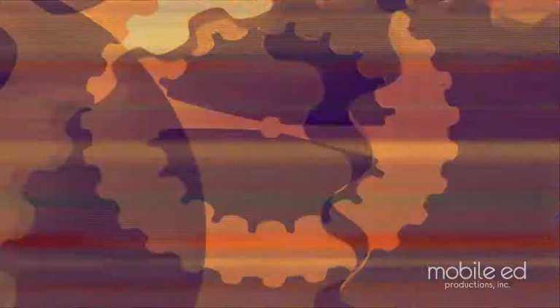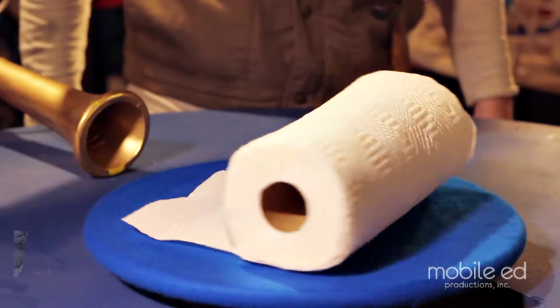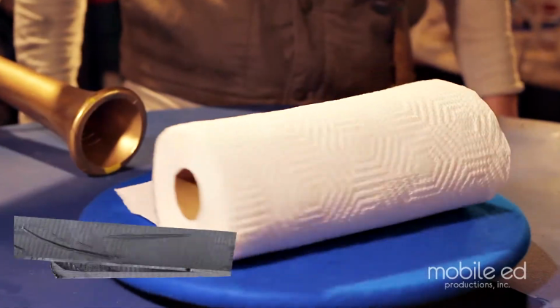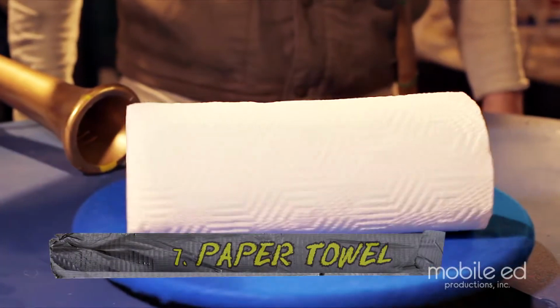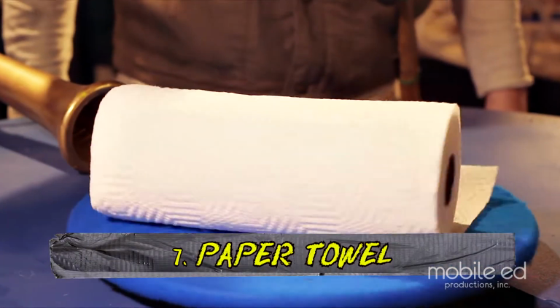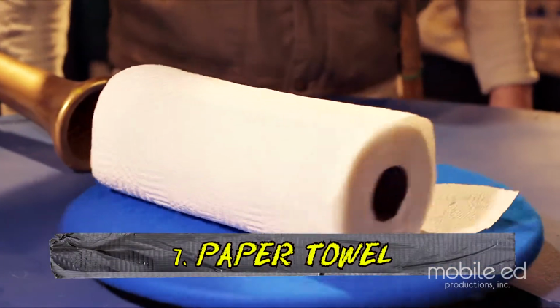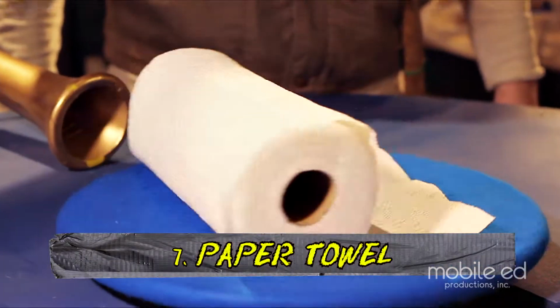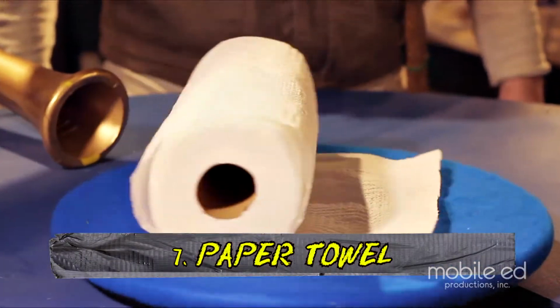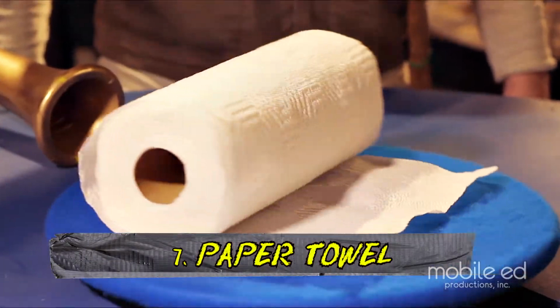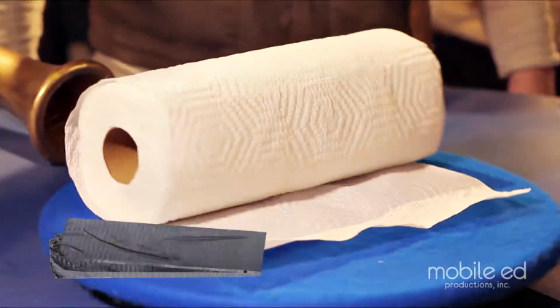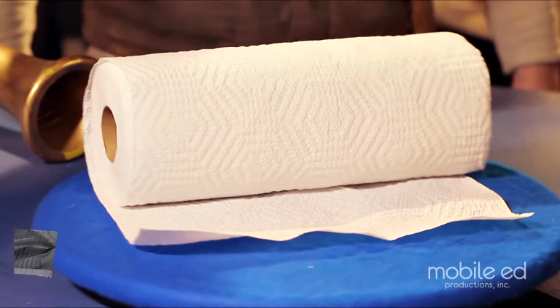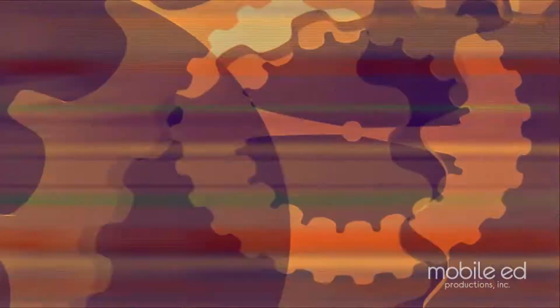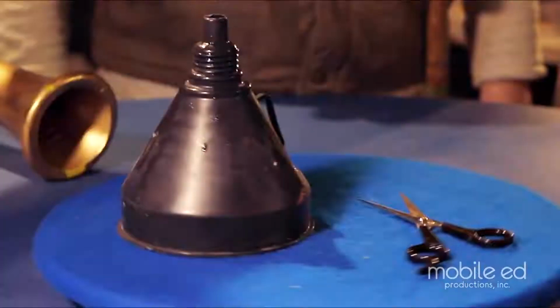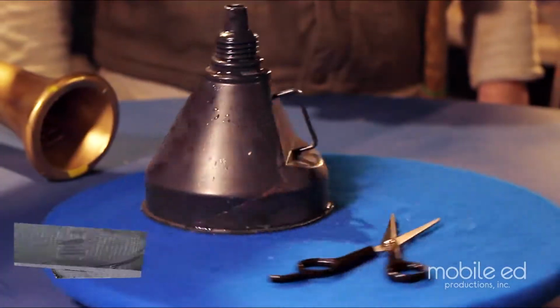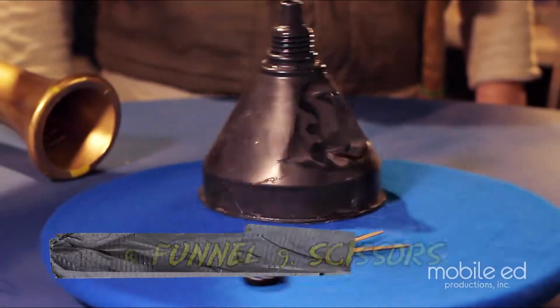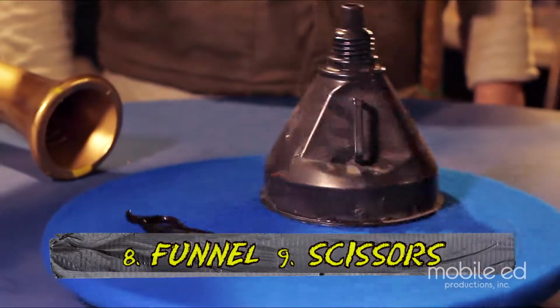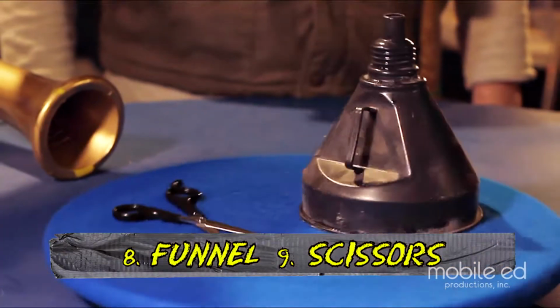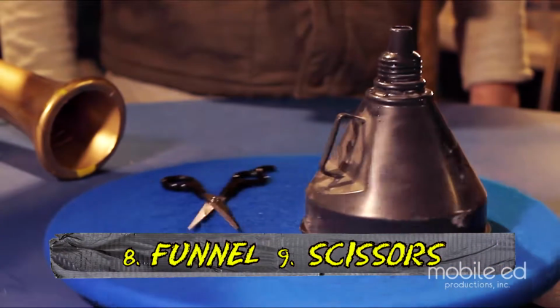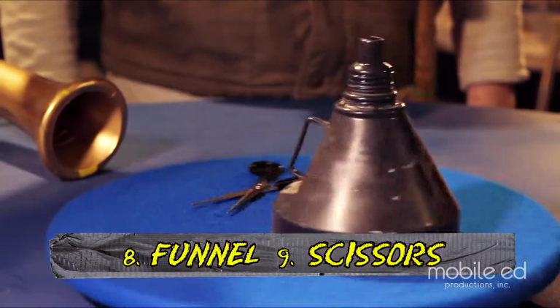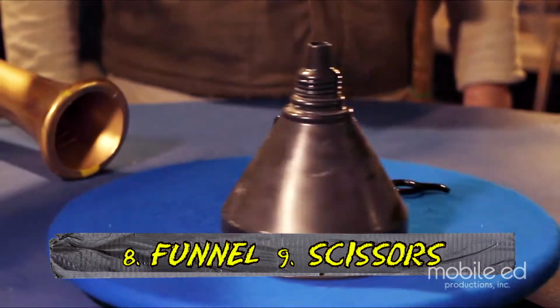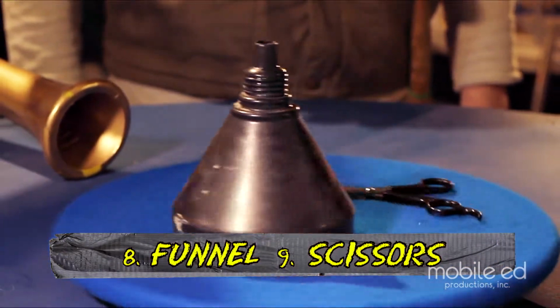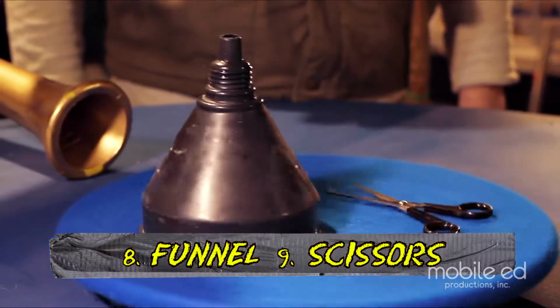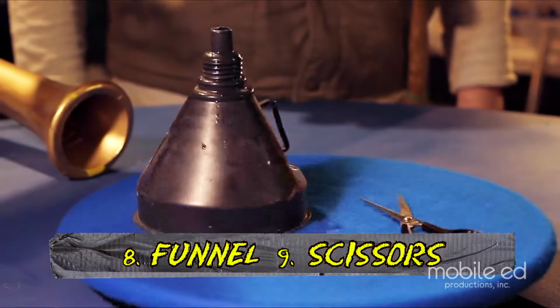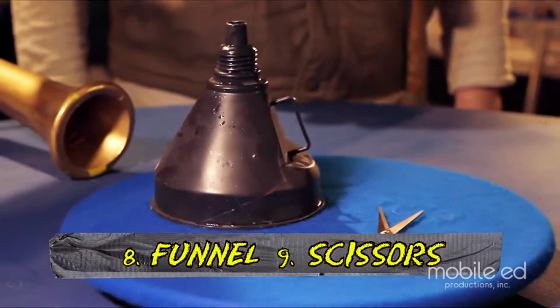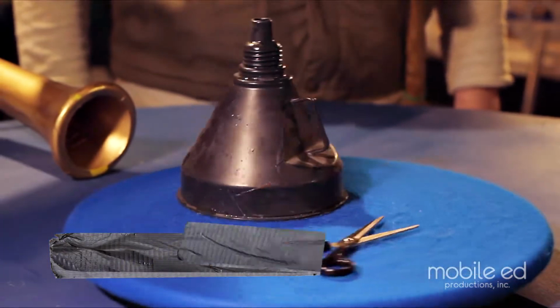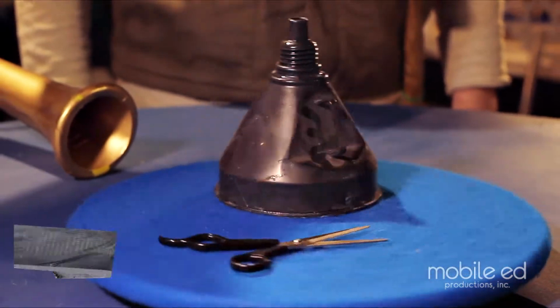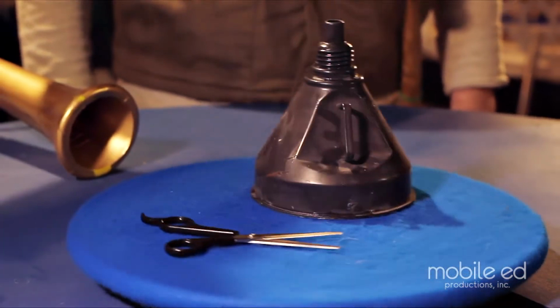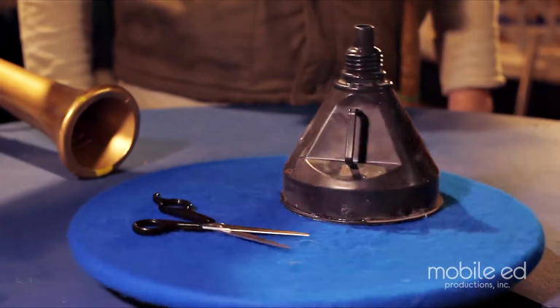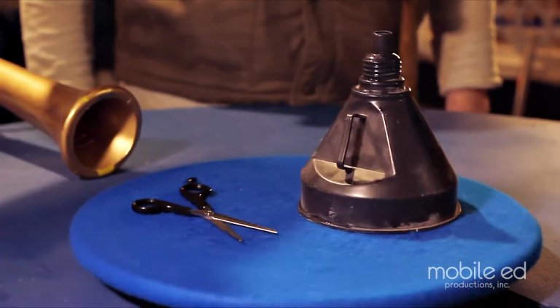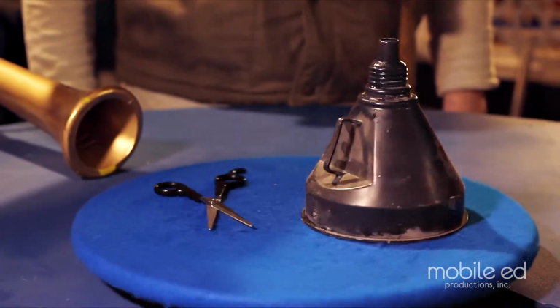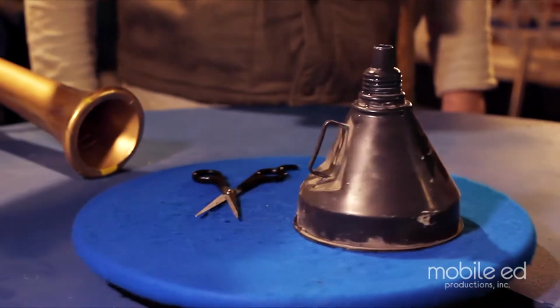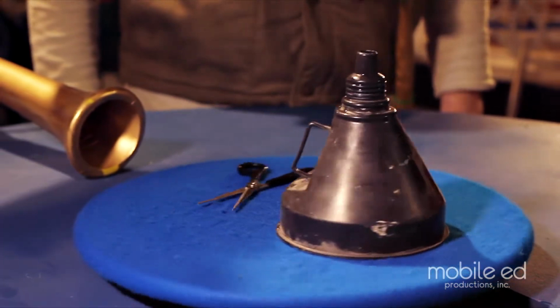You're also gonna need a paper towel roll, a funnel, and some scissors. But get your parents' permission before you borrow those scissors — they're sharp.